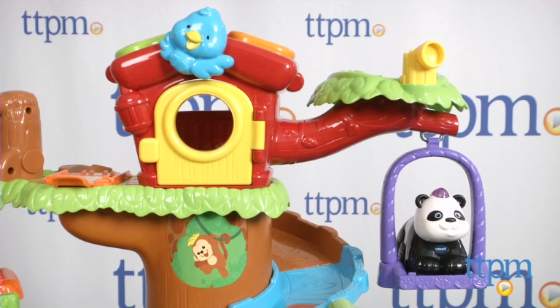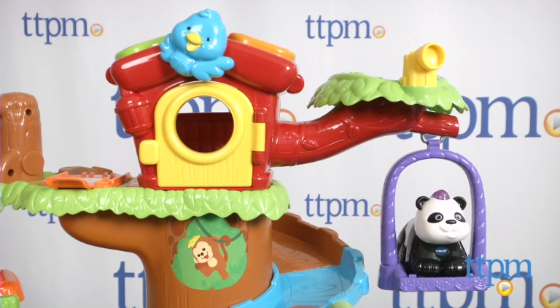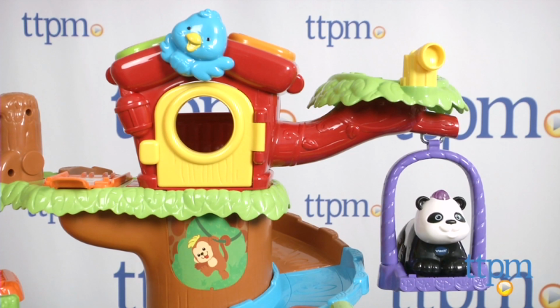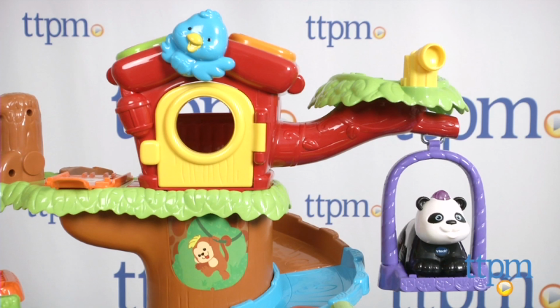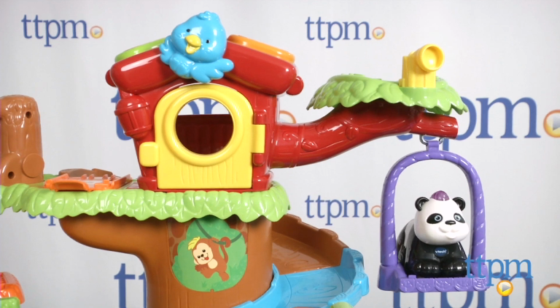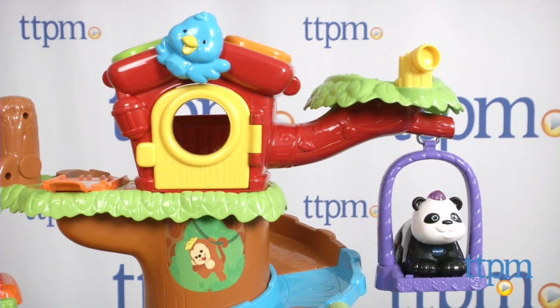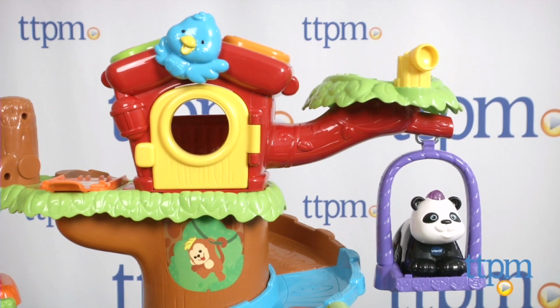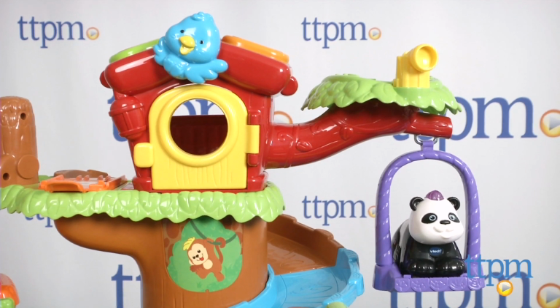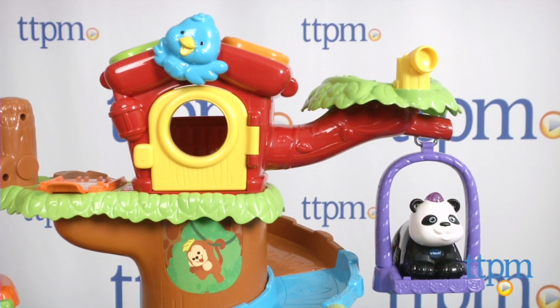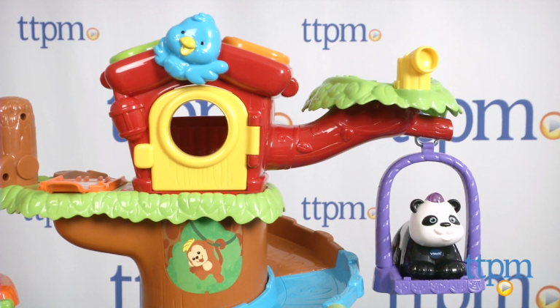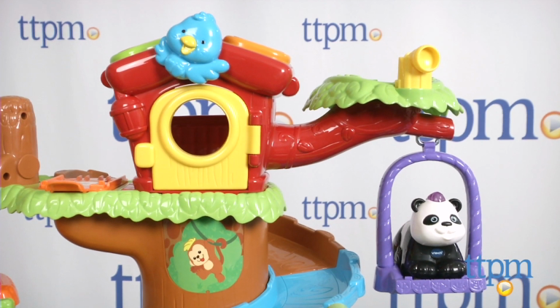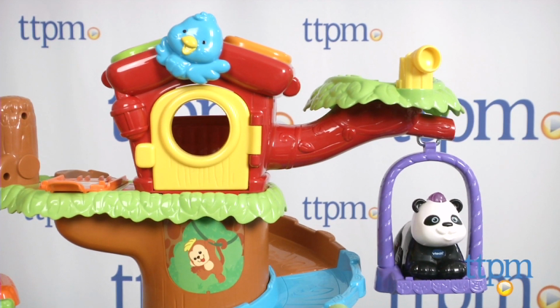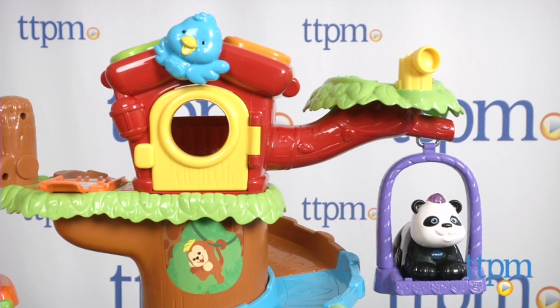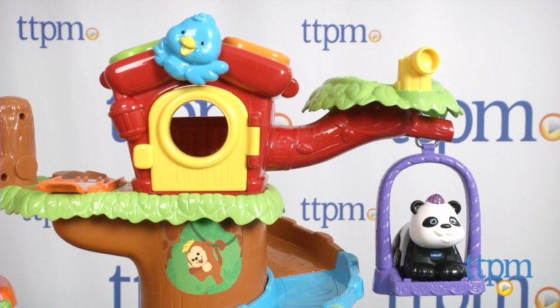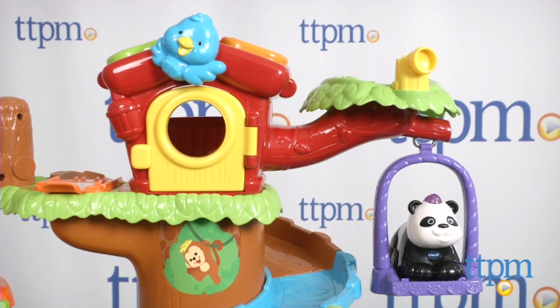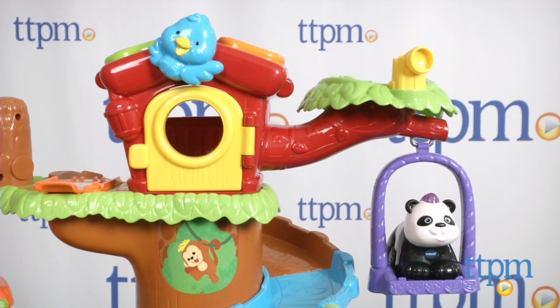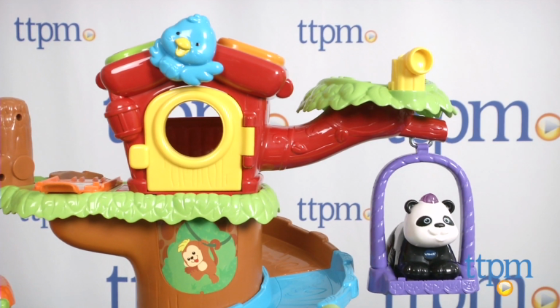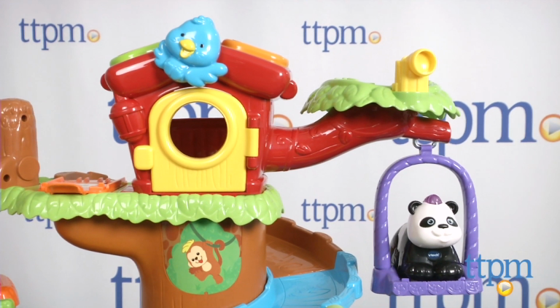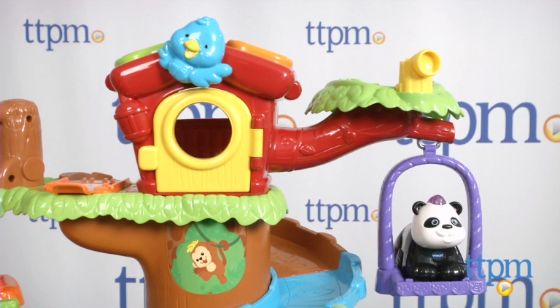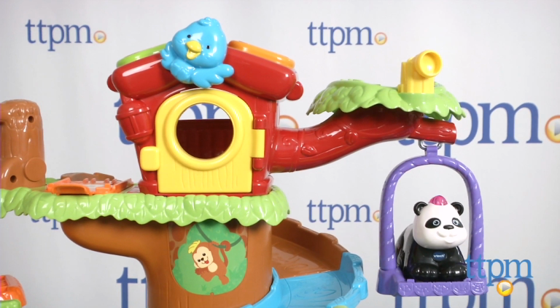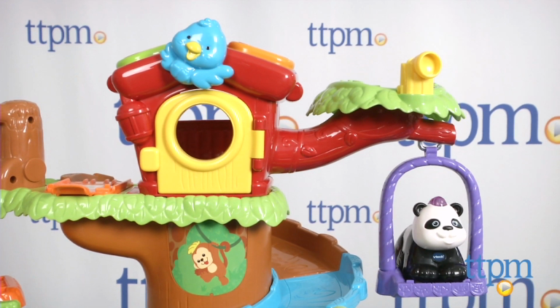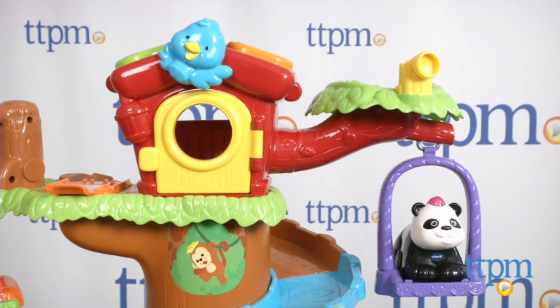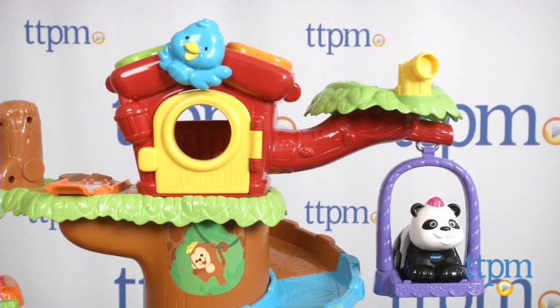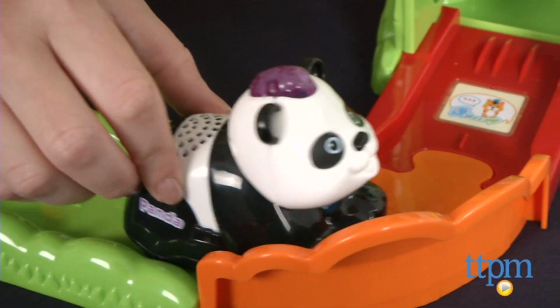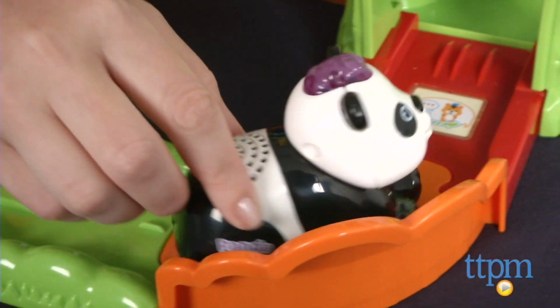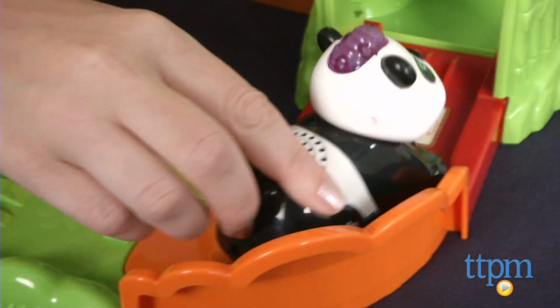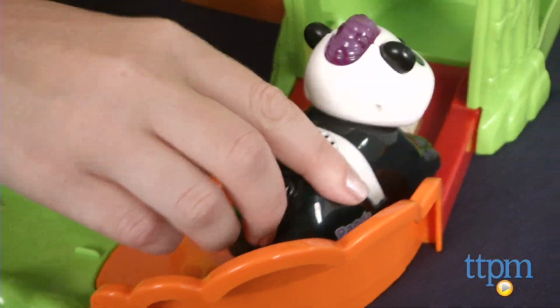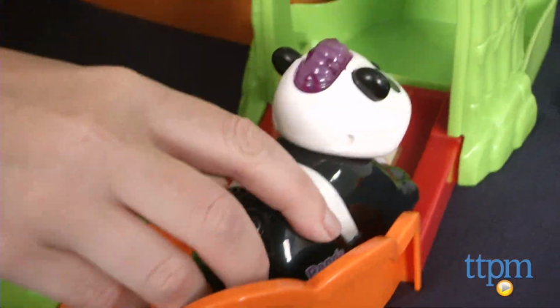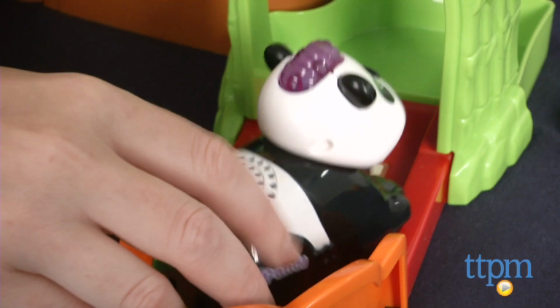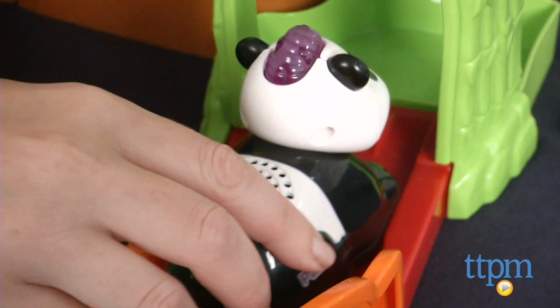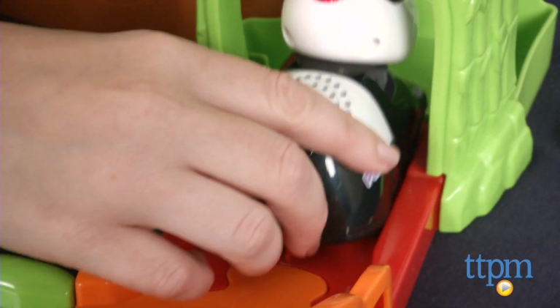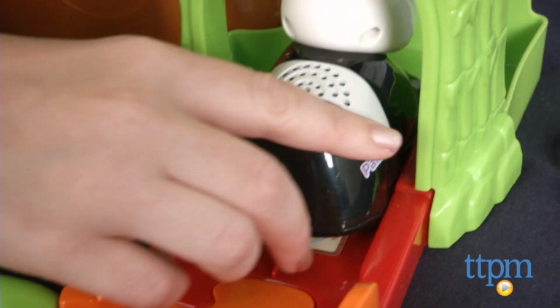Assembly is also required, and the instructions were a little confusing. It was also a little difficult to snap certain pieces together.